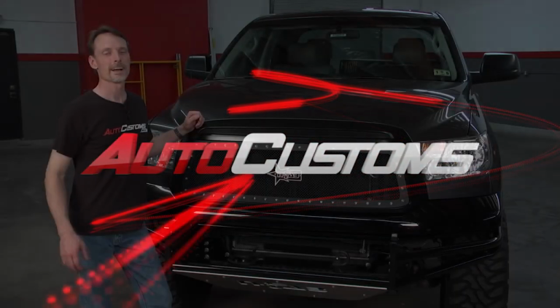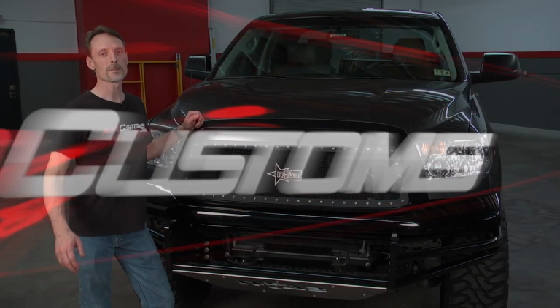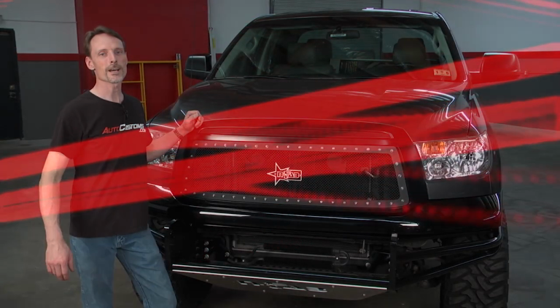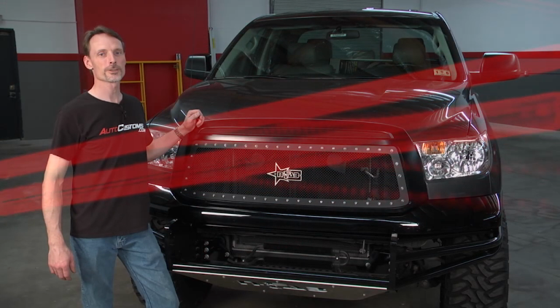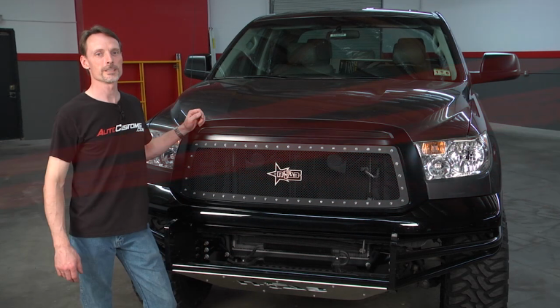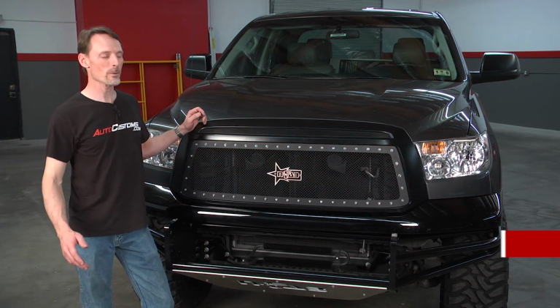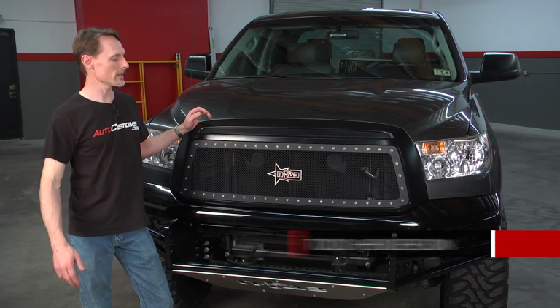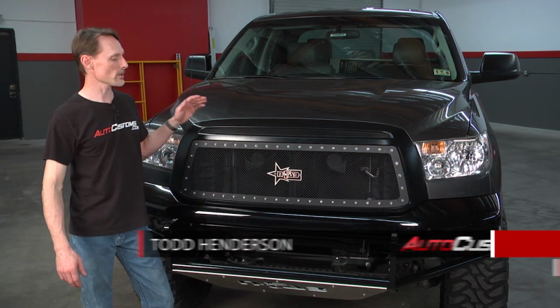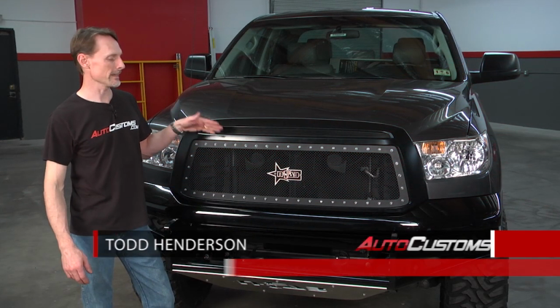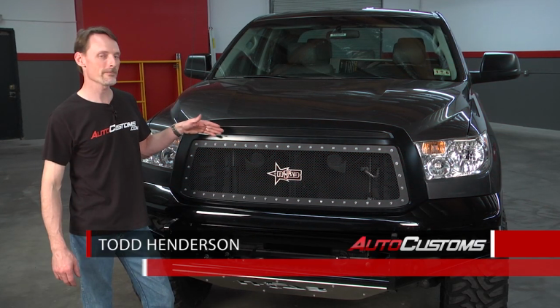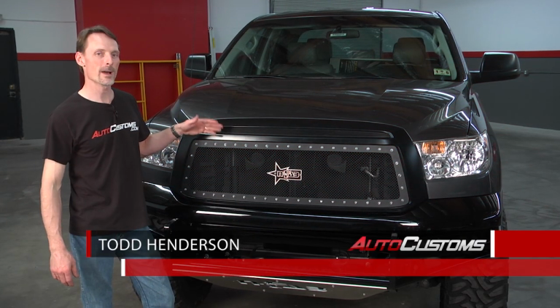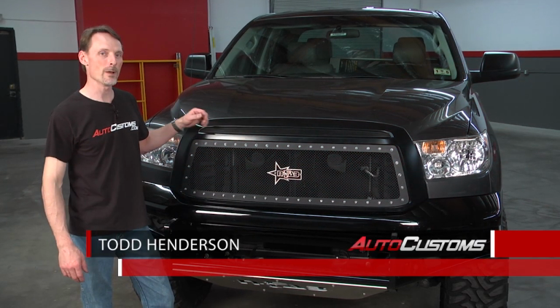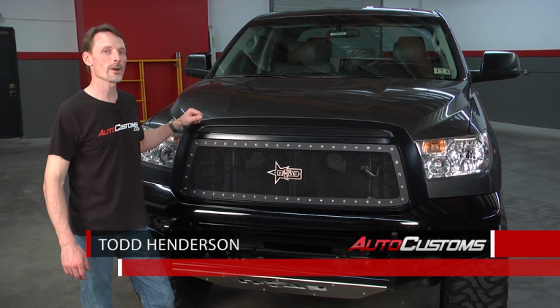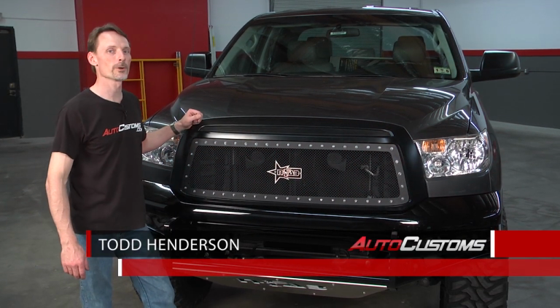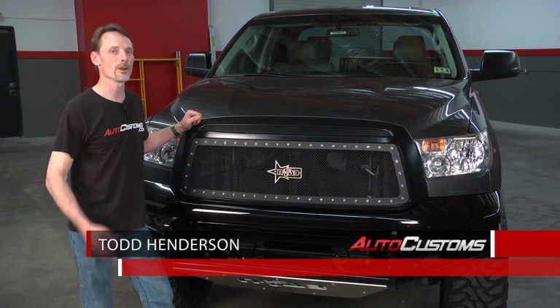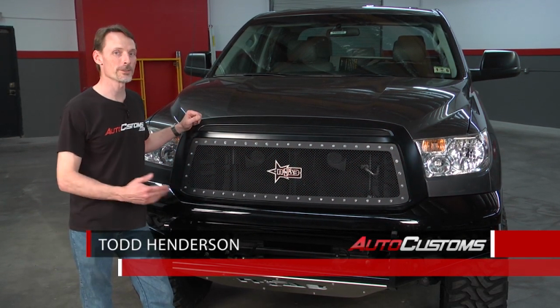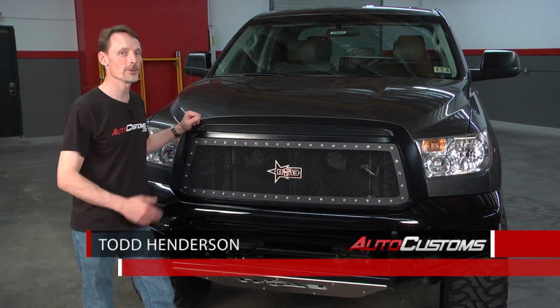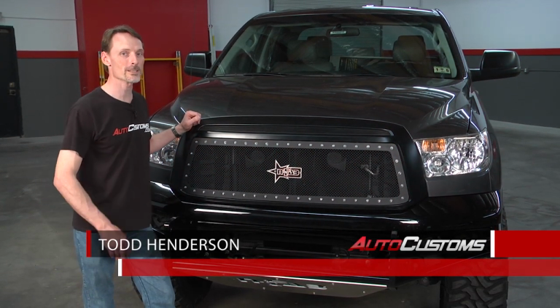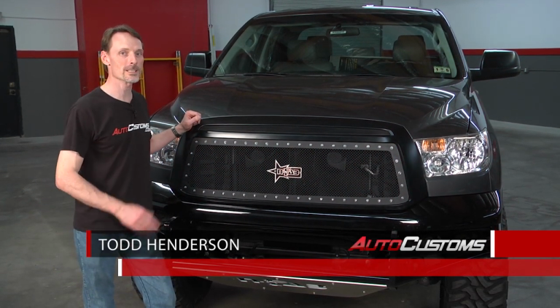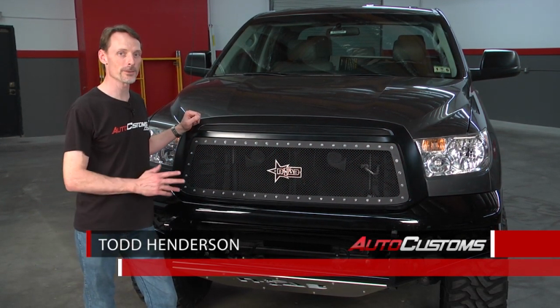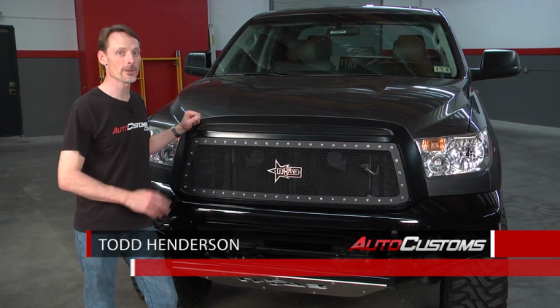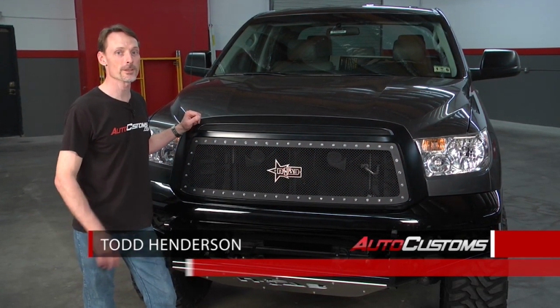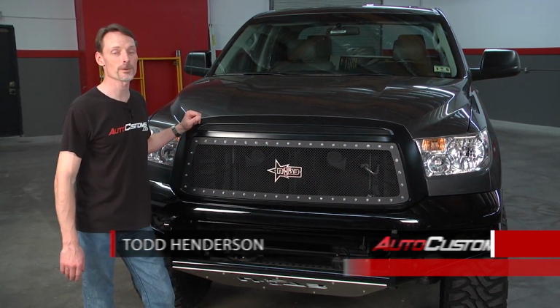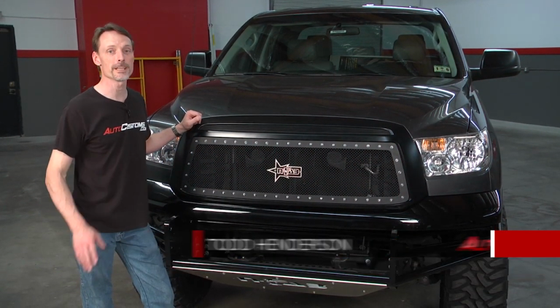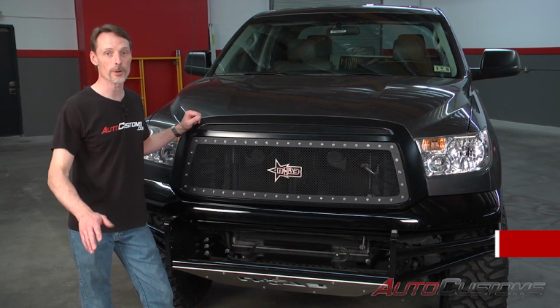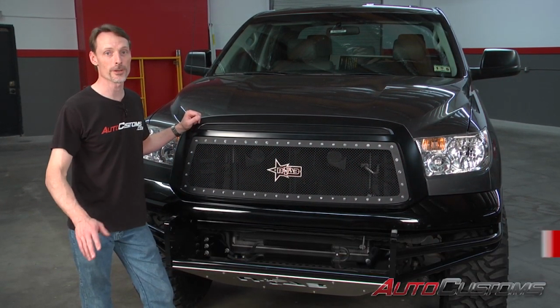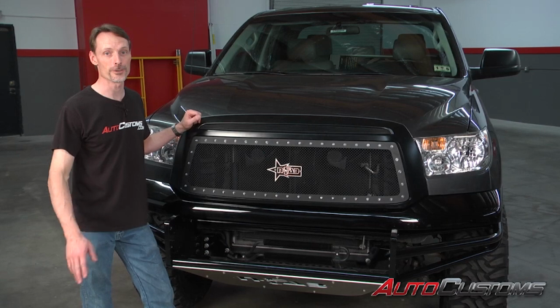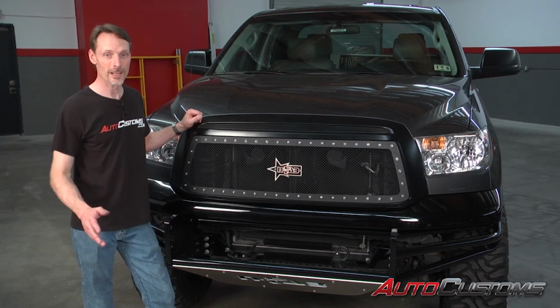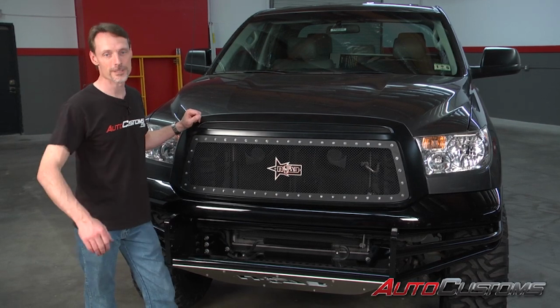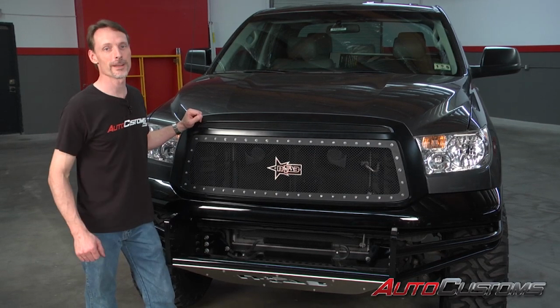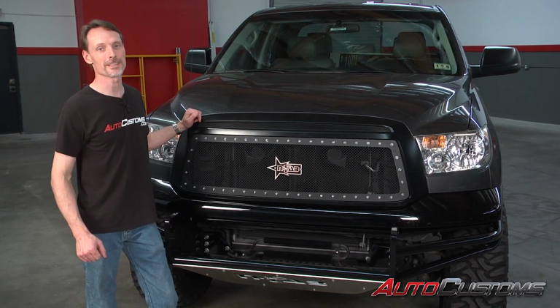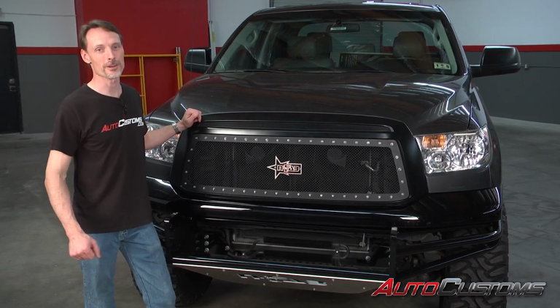Hi, I'm Todd Henderson. Today we're going to install the N-Fab M1 grille on this 2007 to 2013 Toyota Tundra. Let's go ahead and get started.